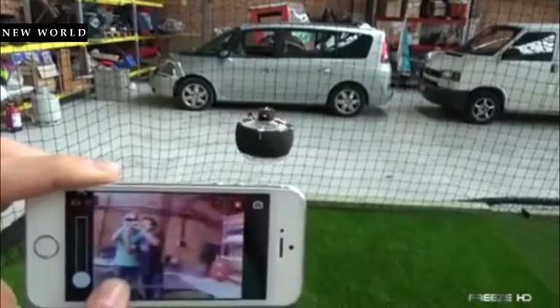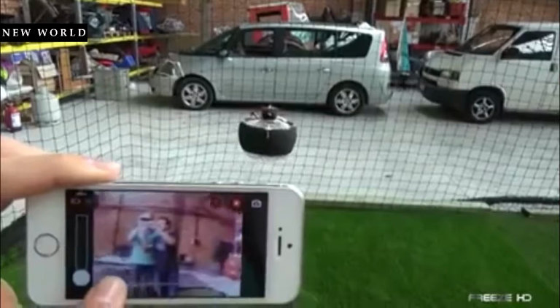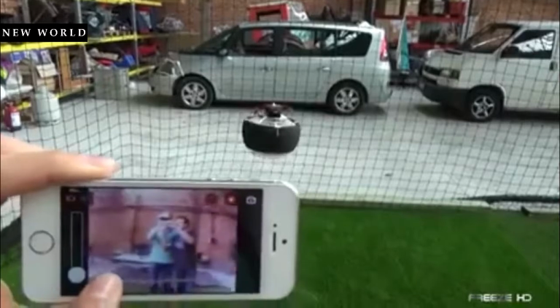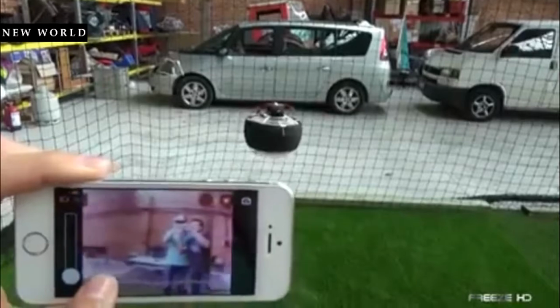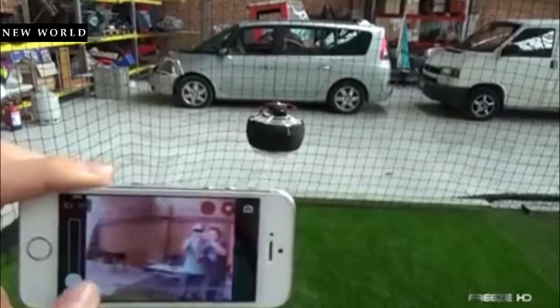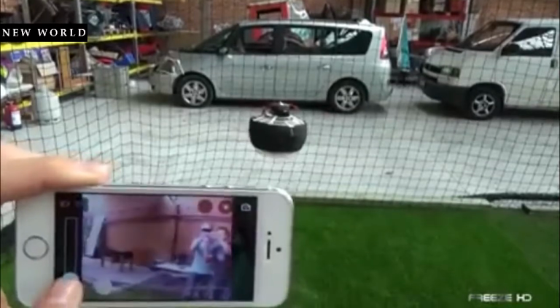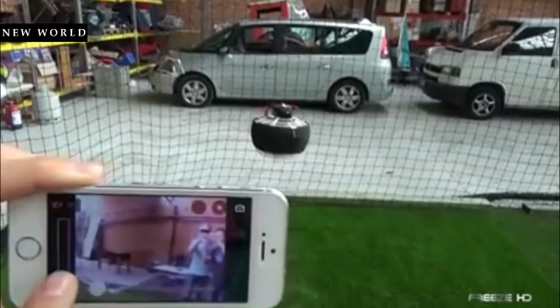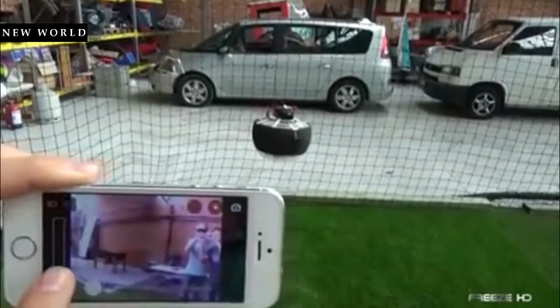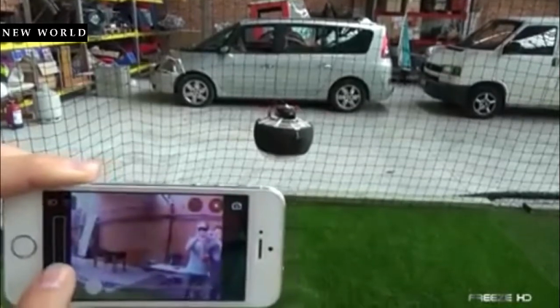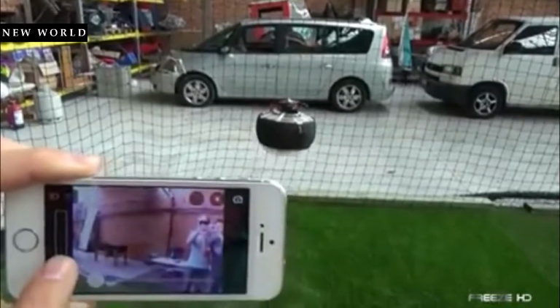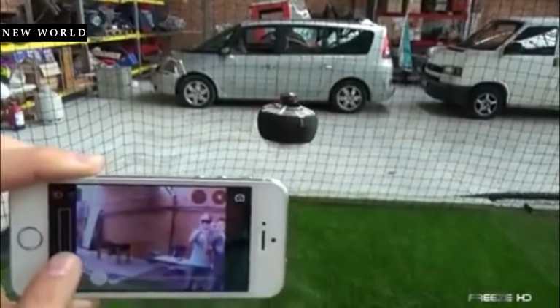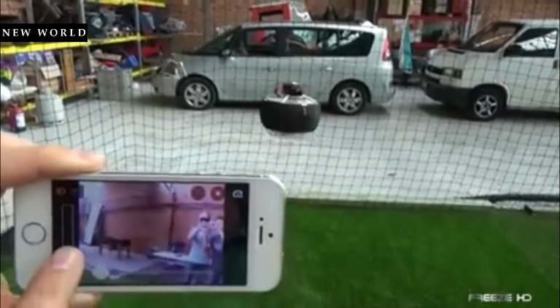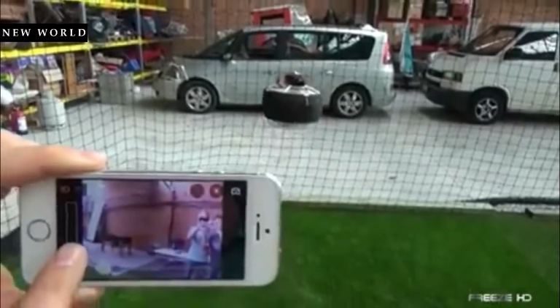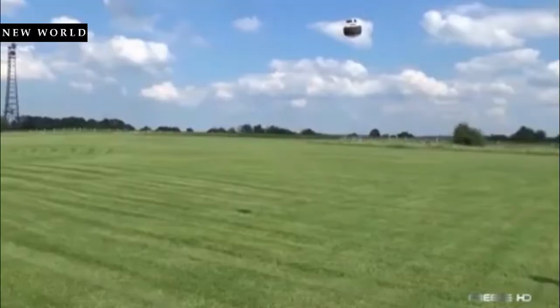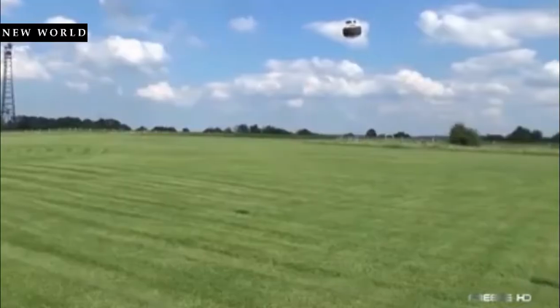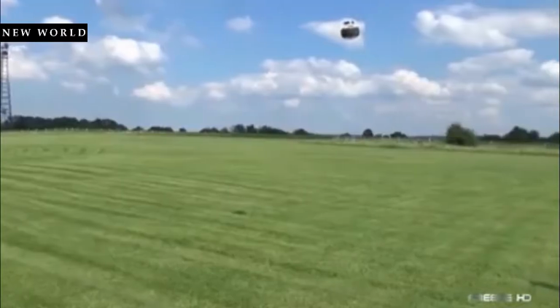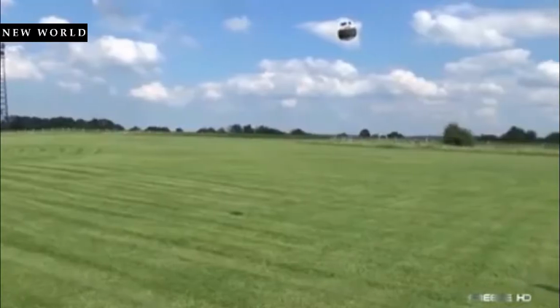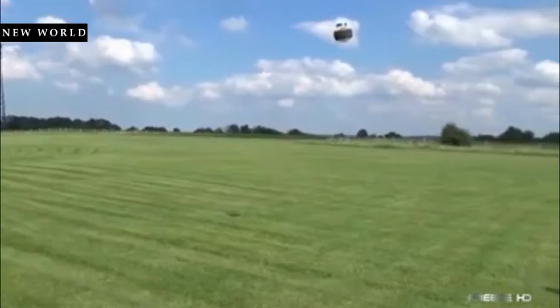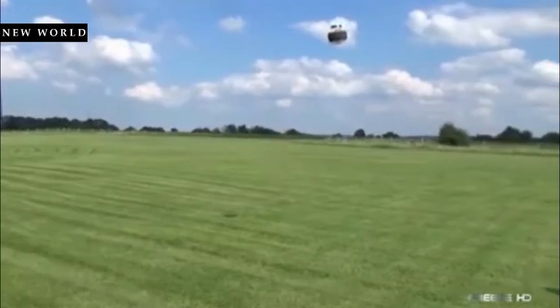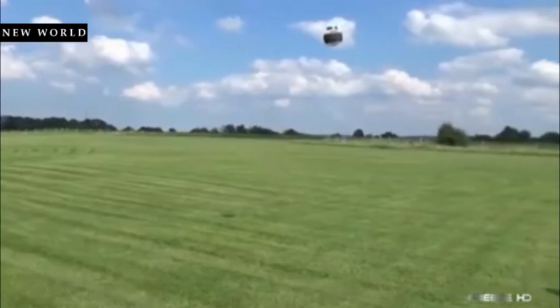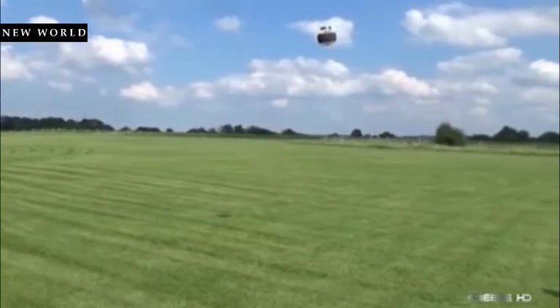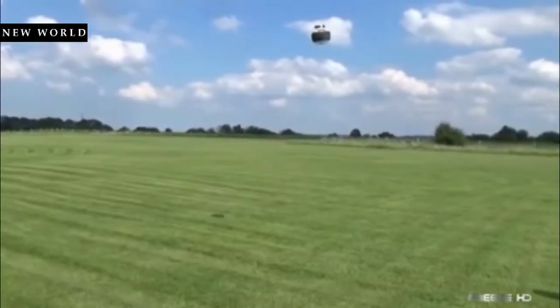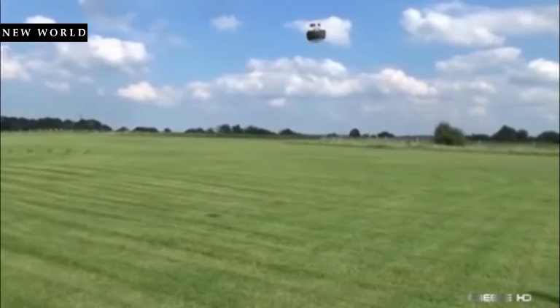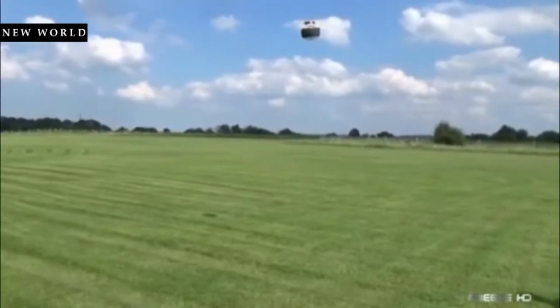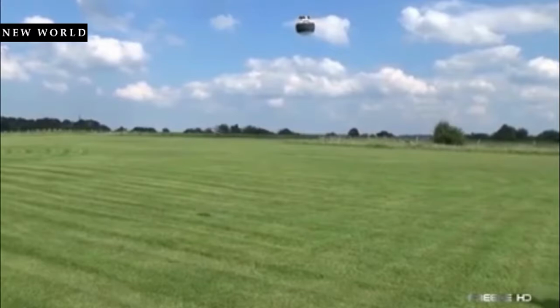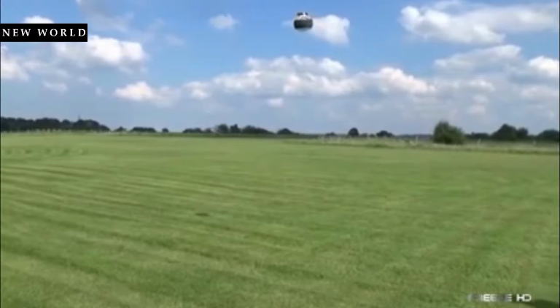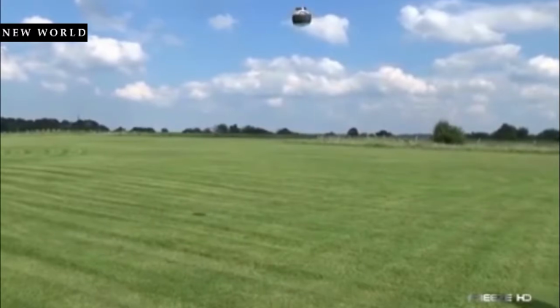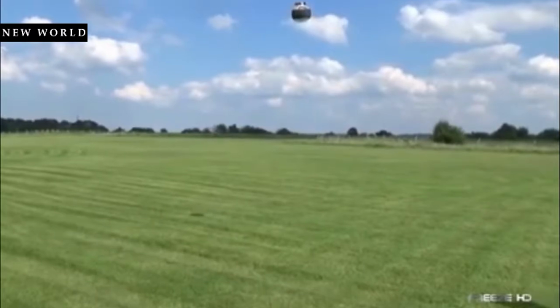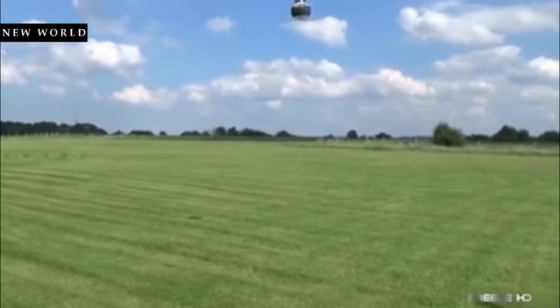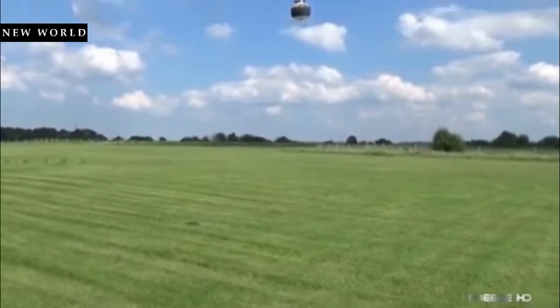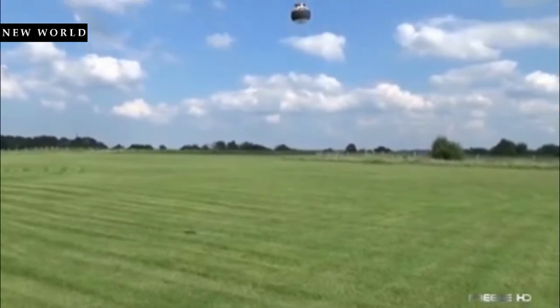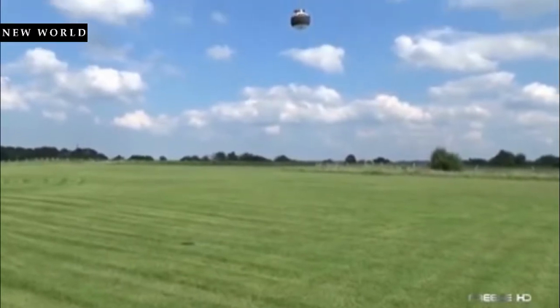If you prefer, you can also control Fly manually. For safety, fun, and simplicity, this drone definitely hits the mark.